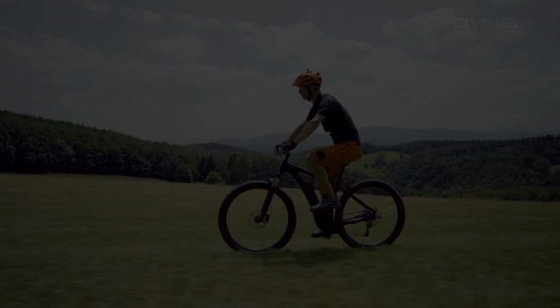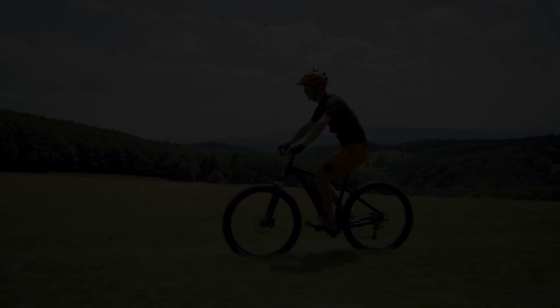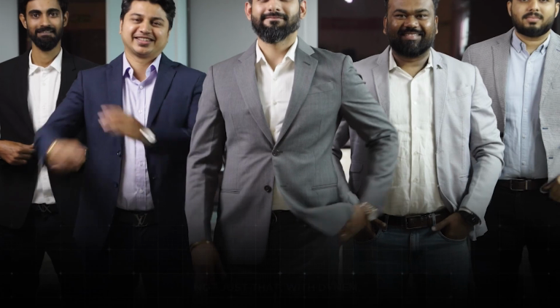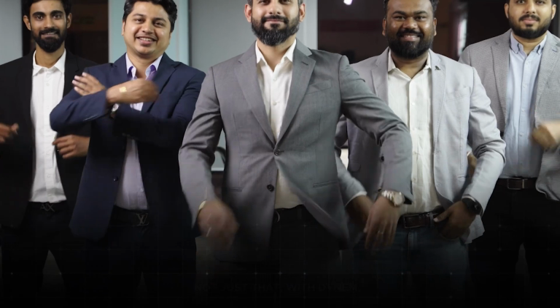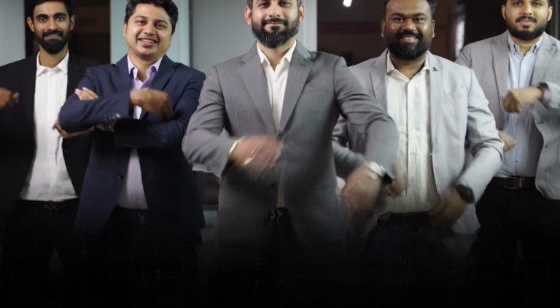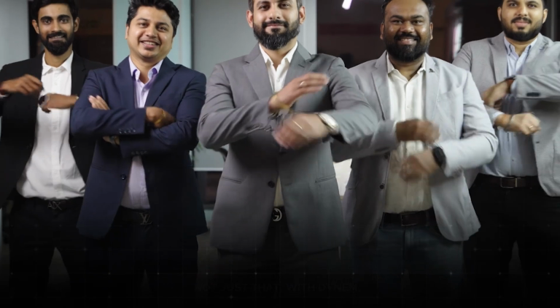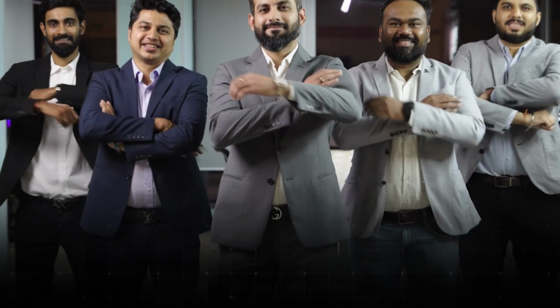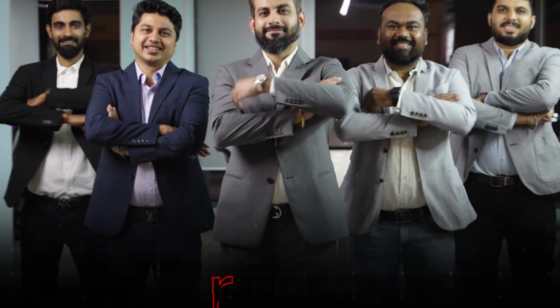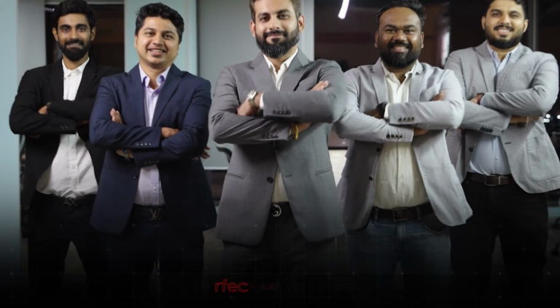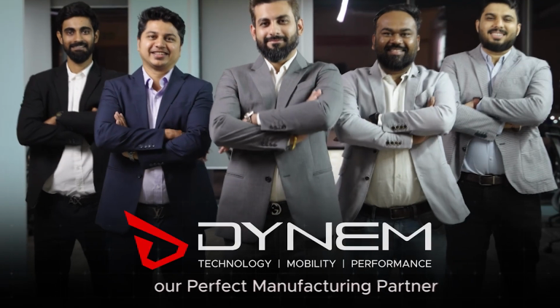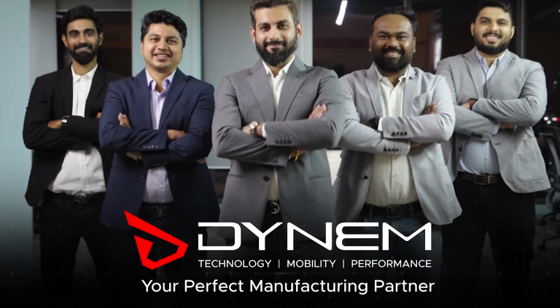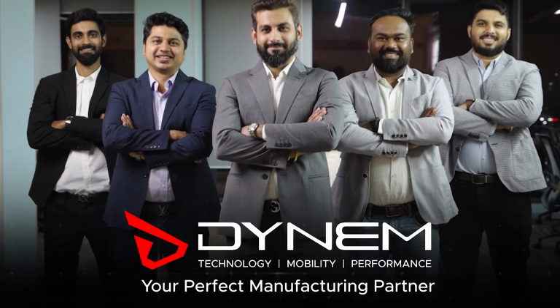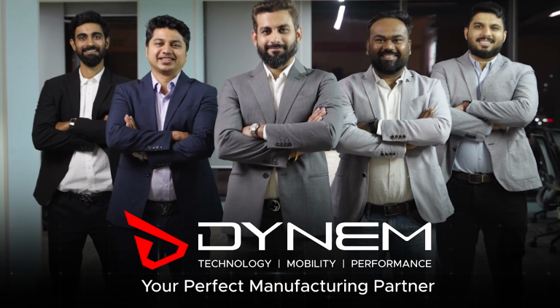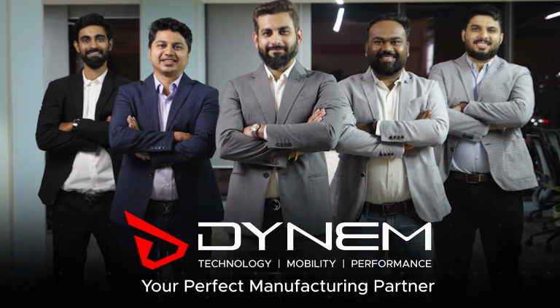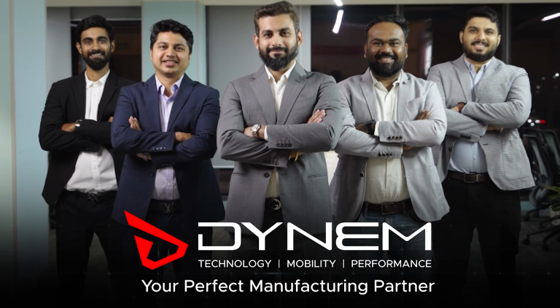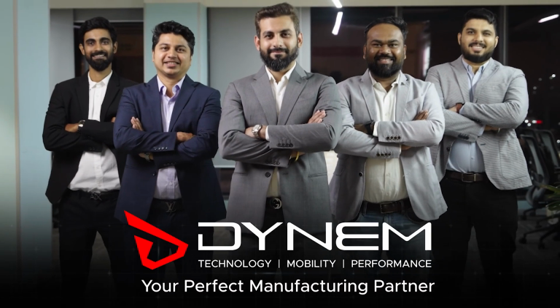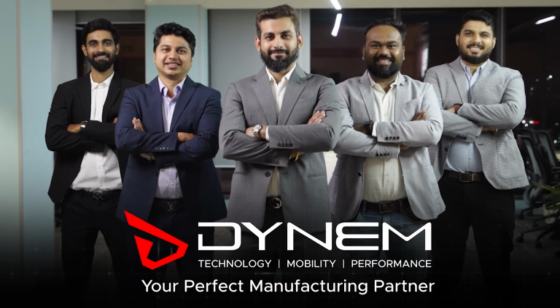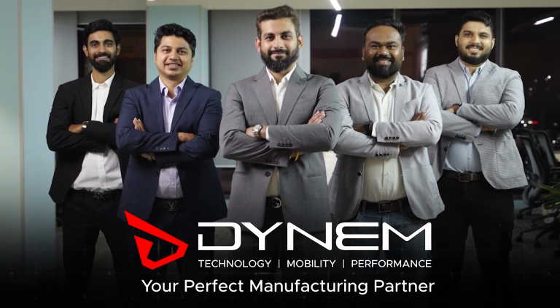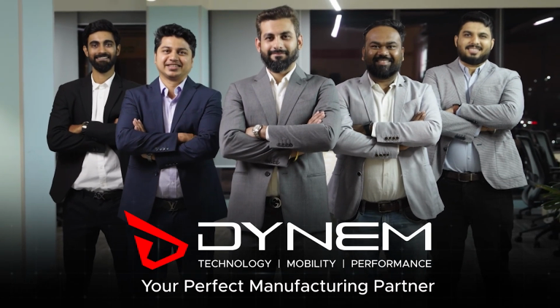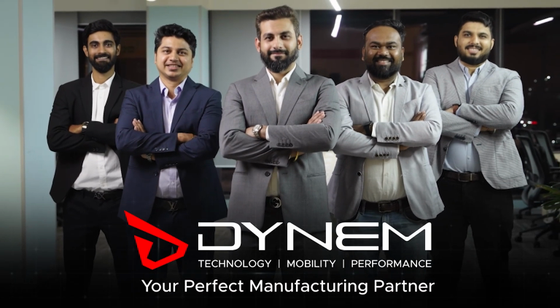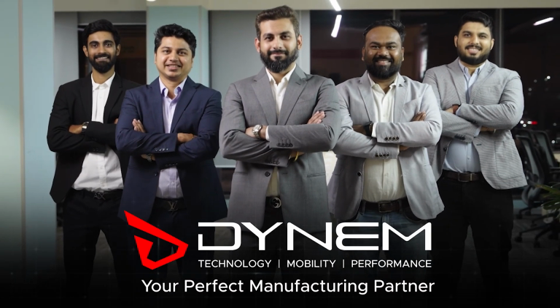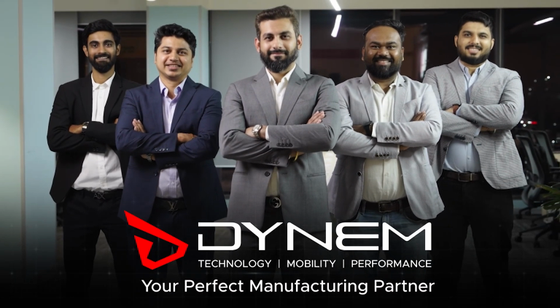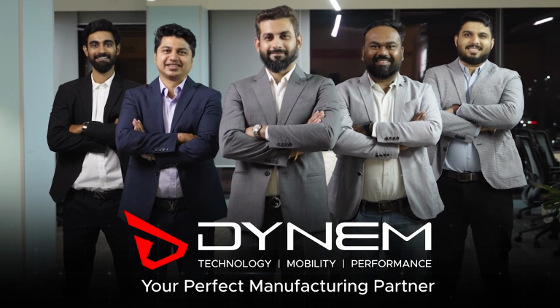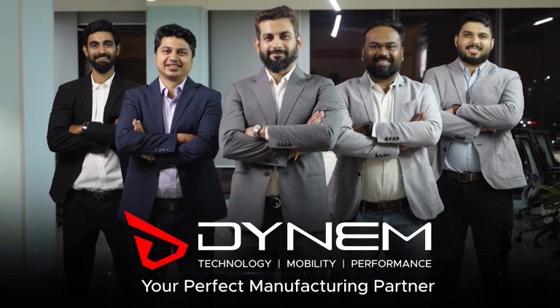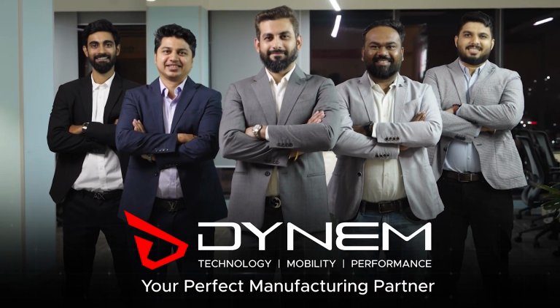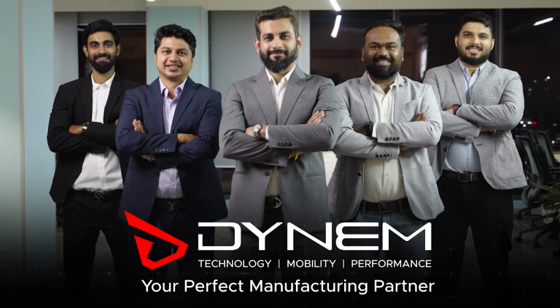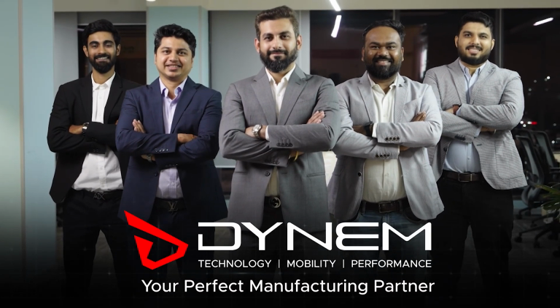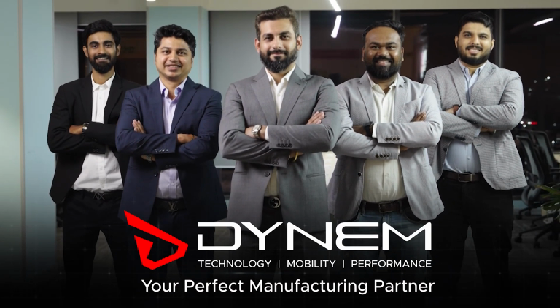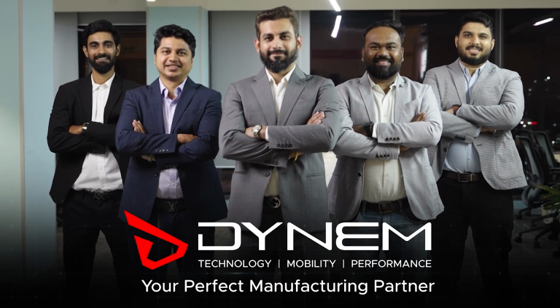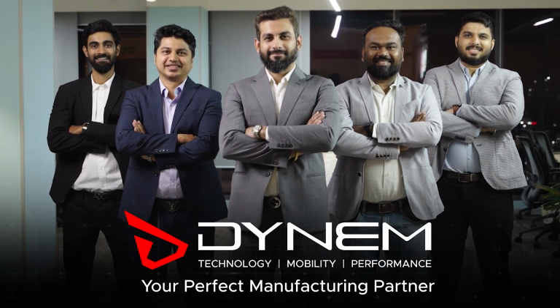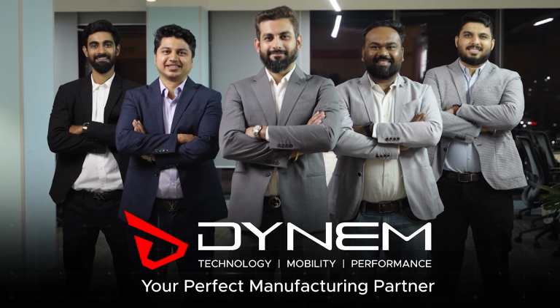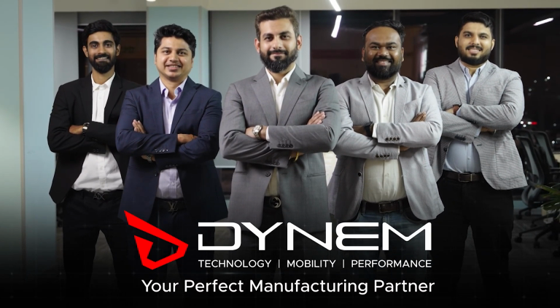At Dynam, we are committed to building not just e-bikes, but truly the future of mobility.